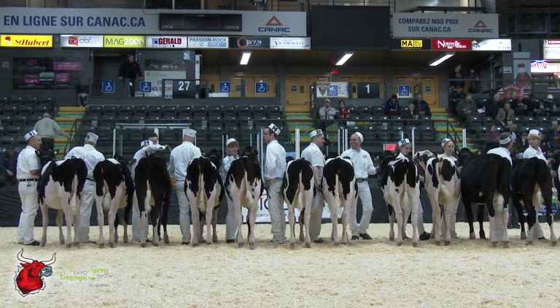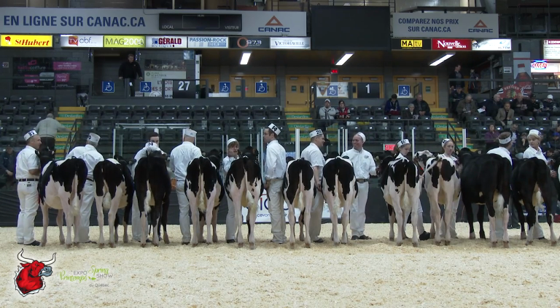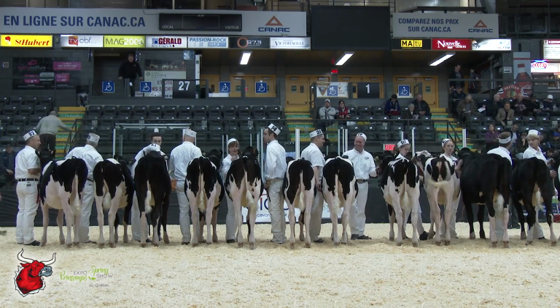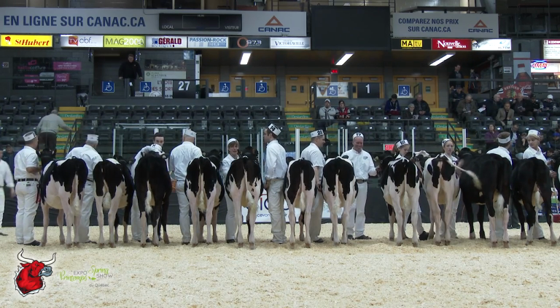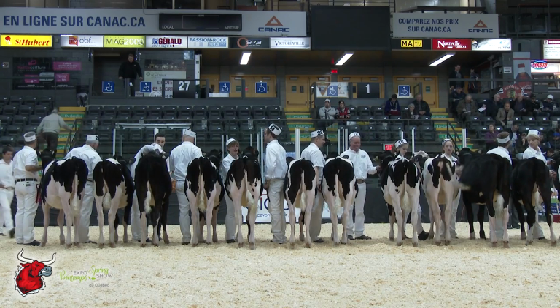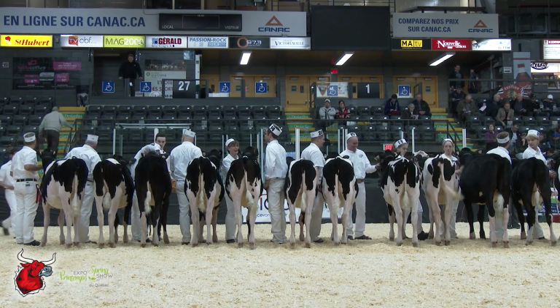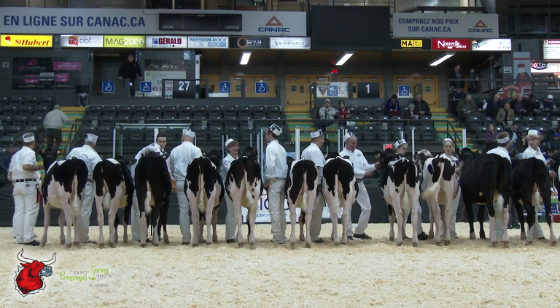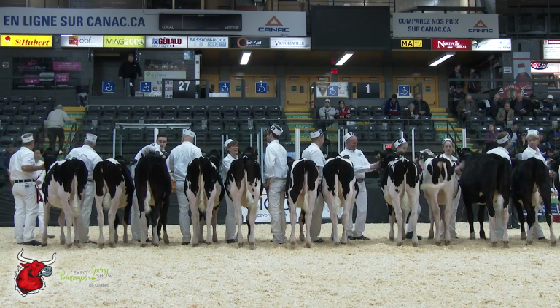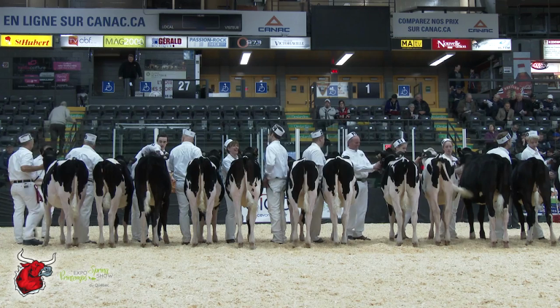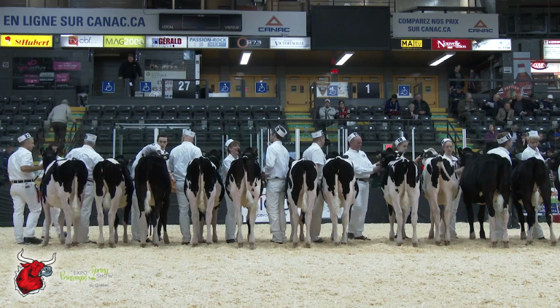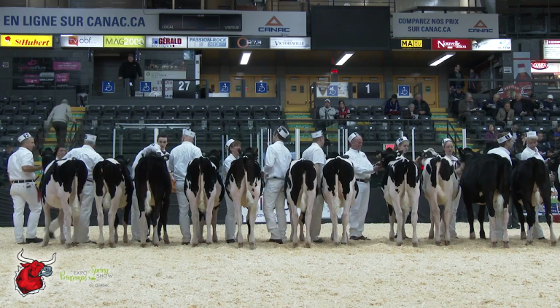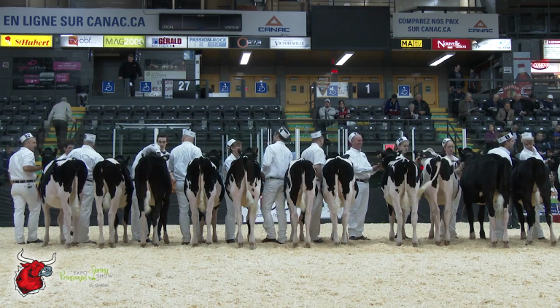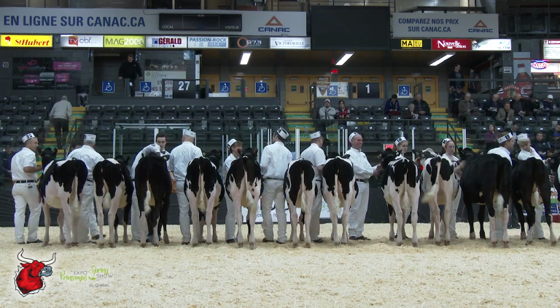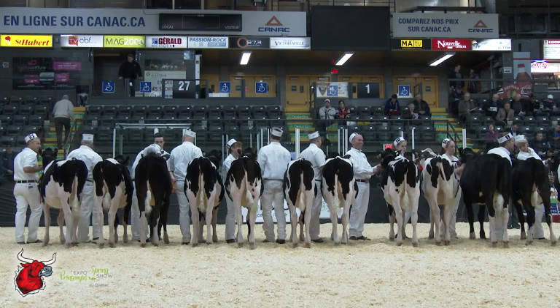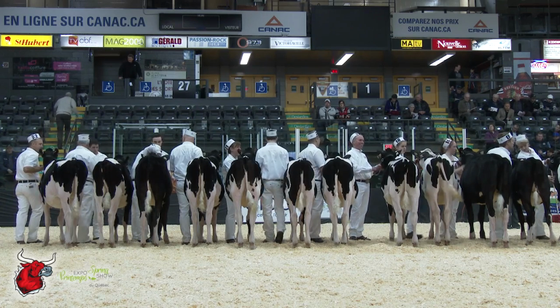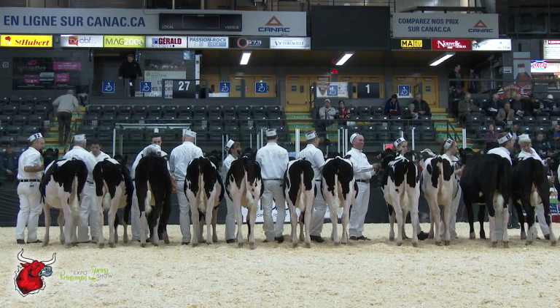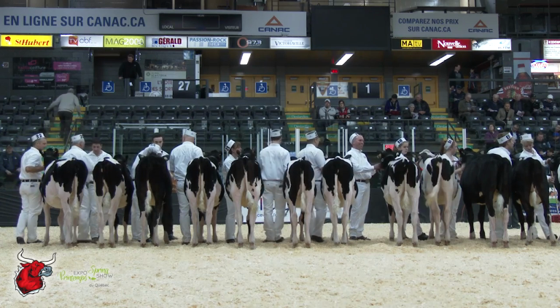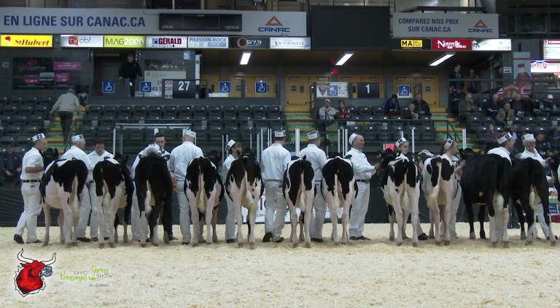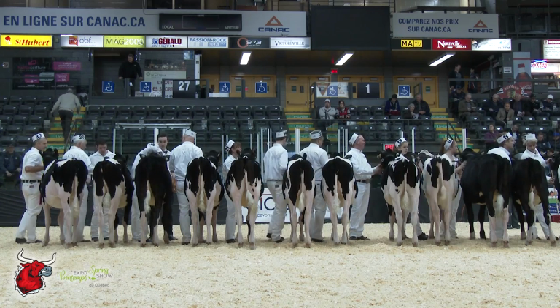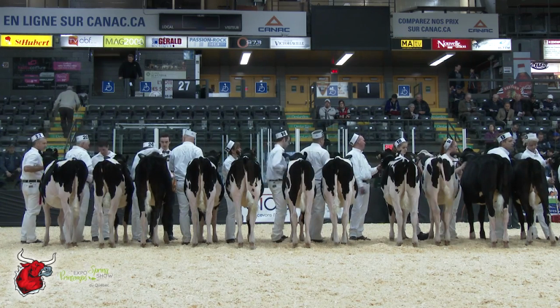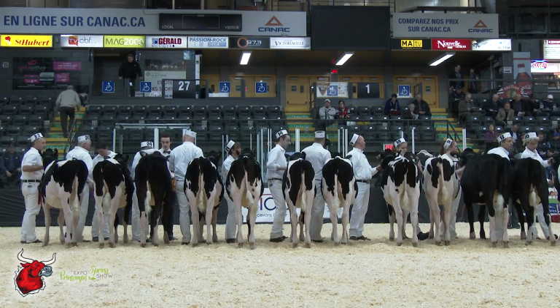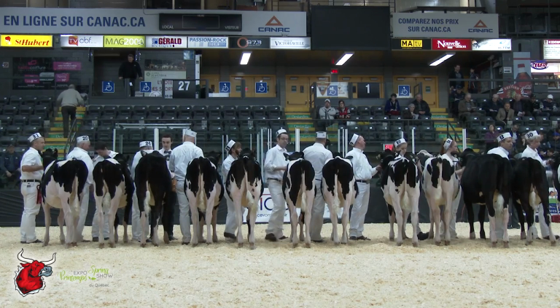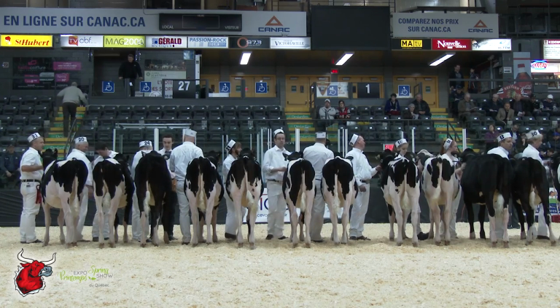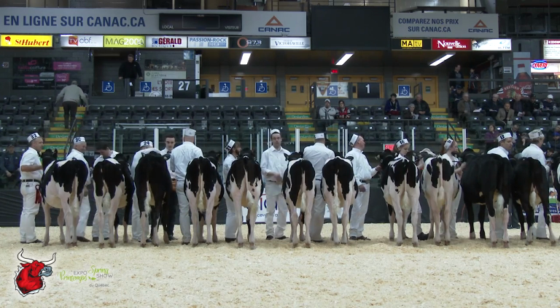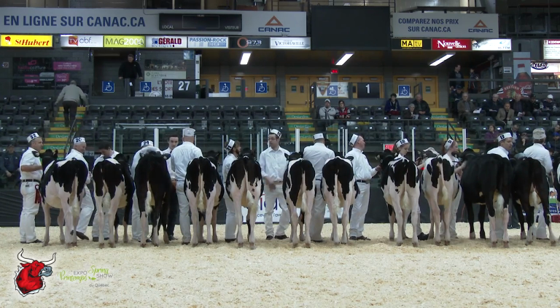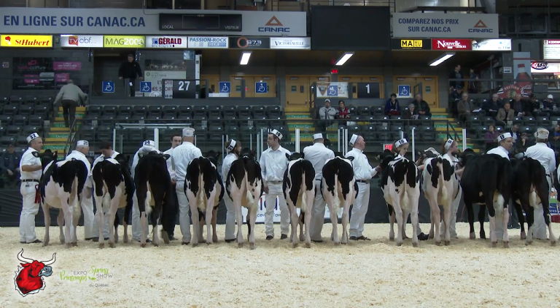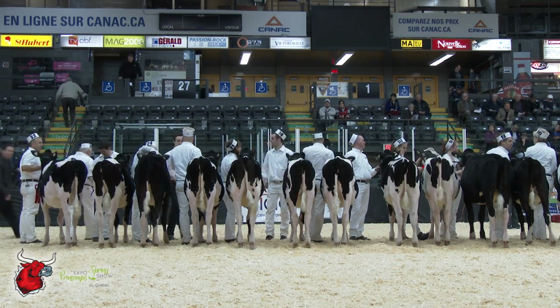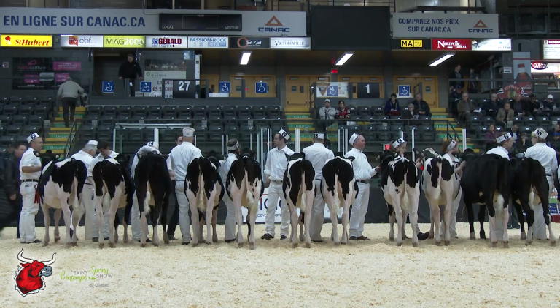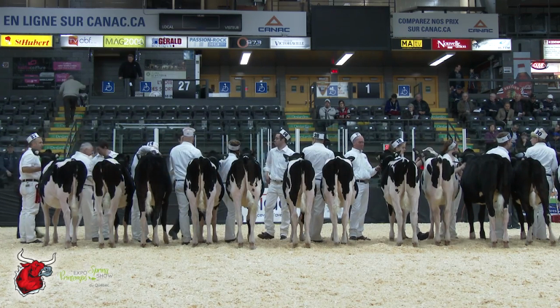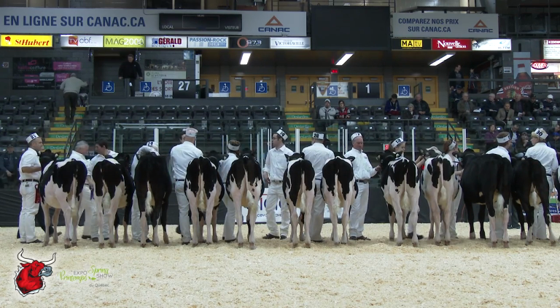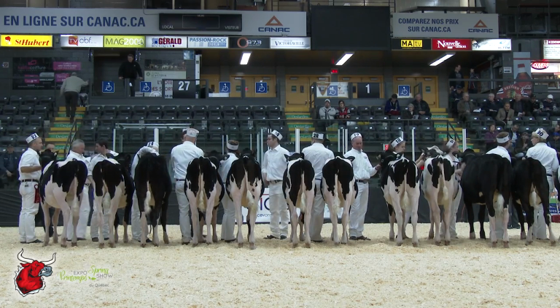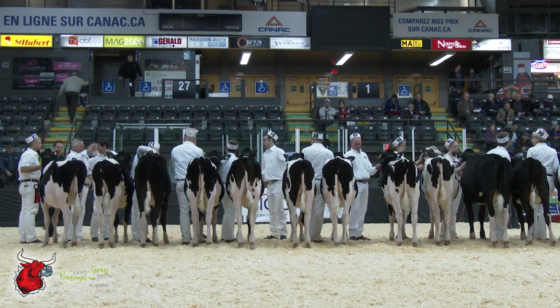First off, I'd just like to give these exhibitors here a big round of applause for a great group of calves — those top eight or nine calves.